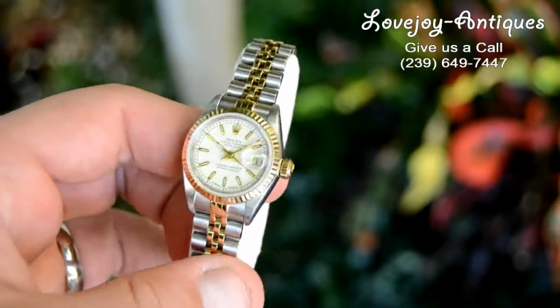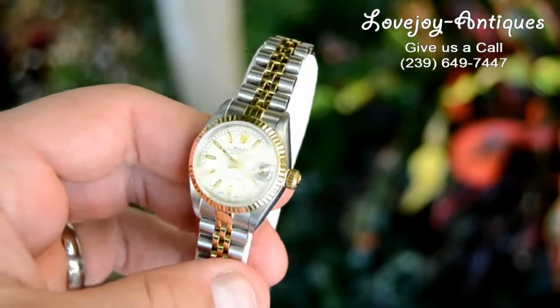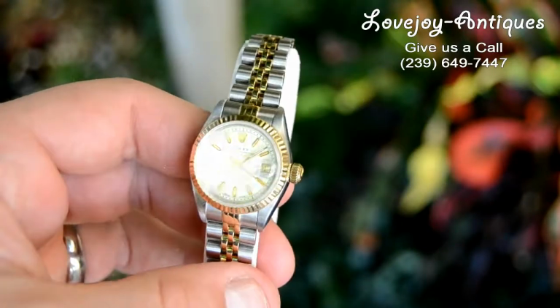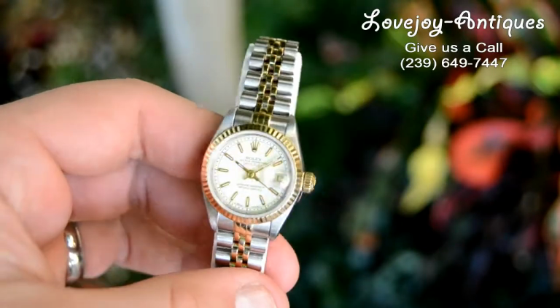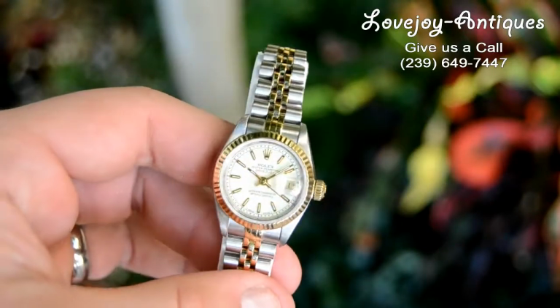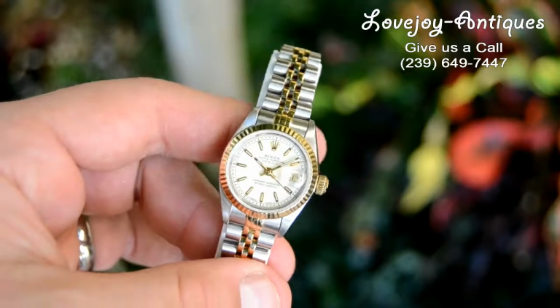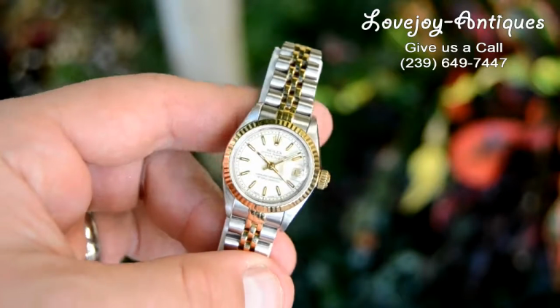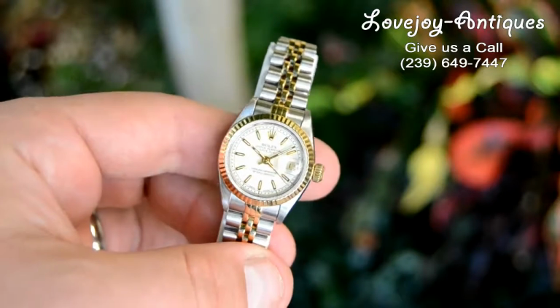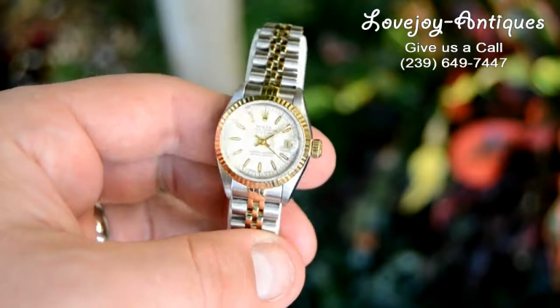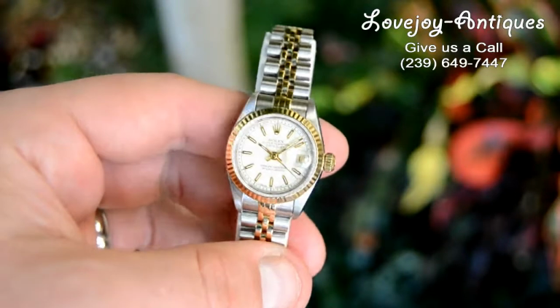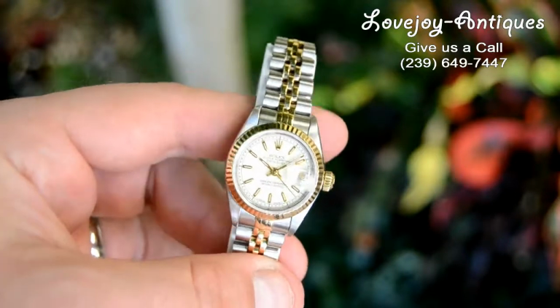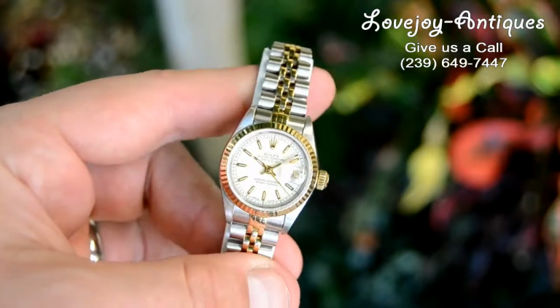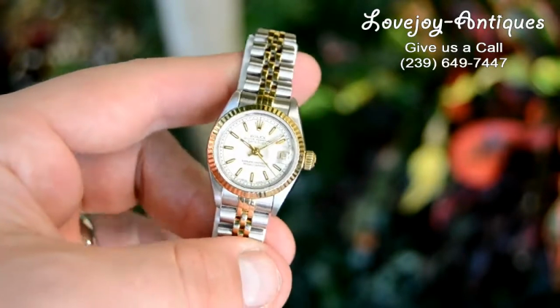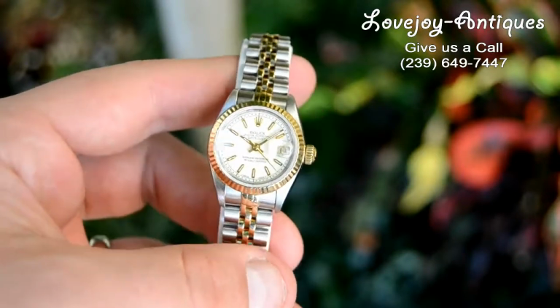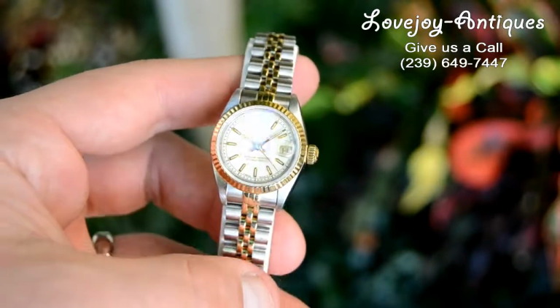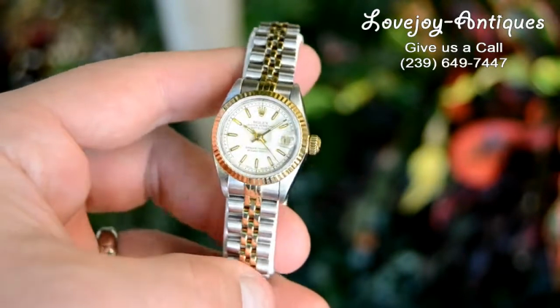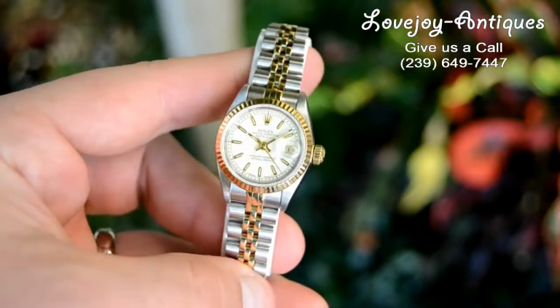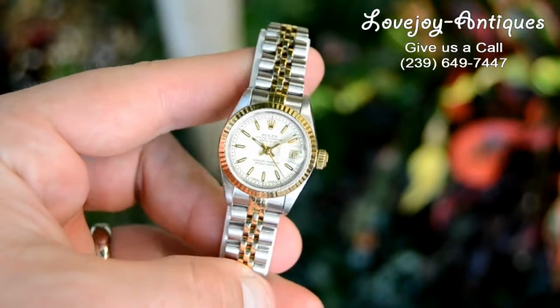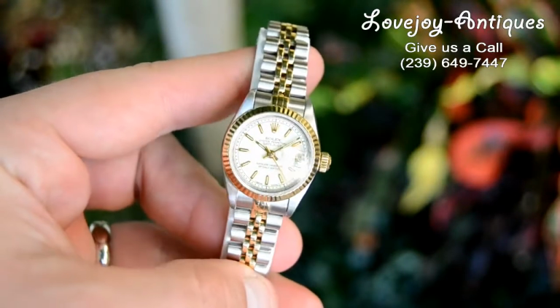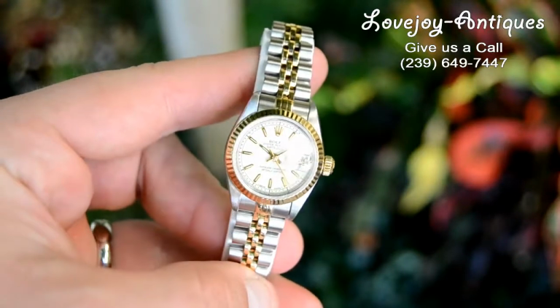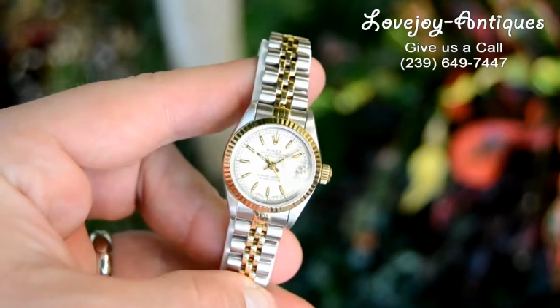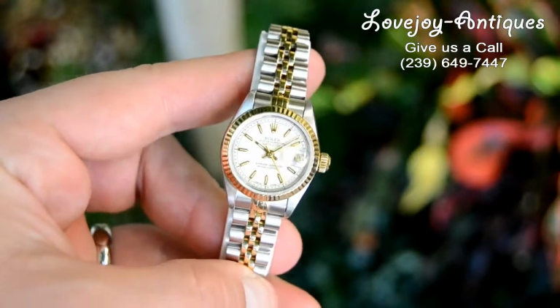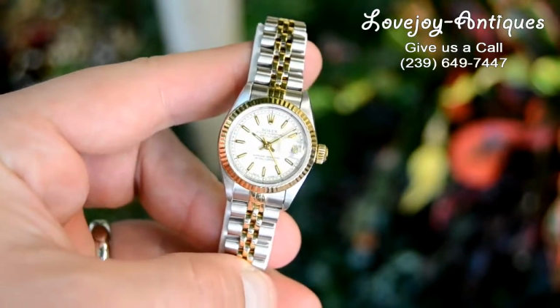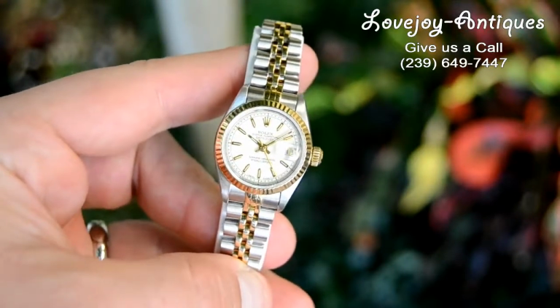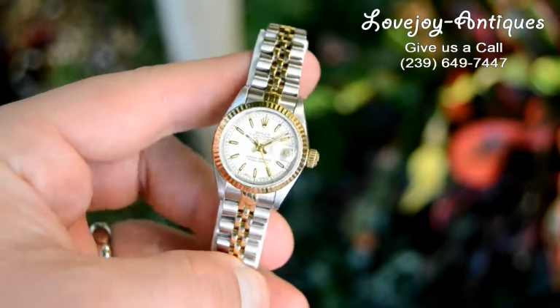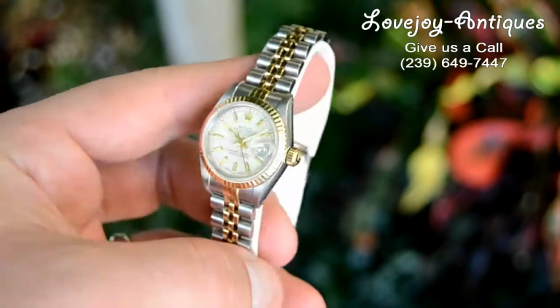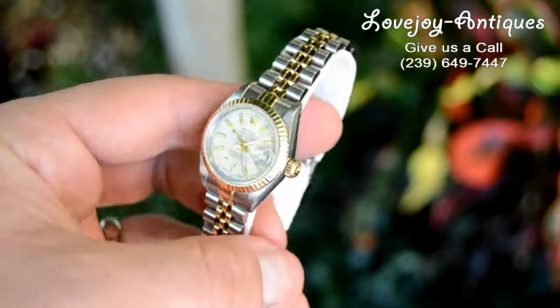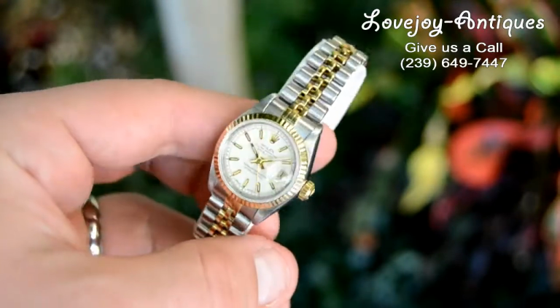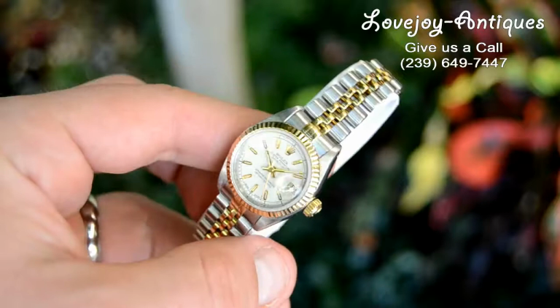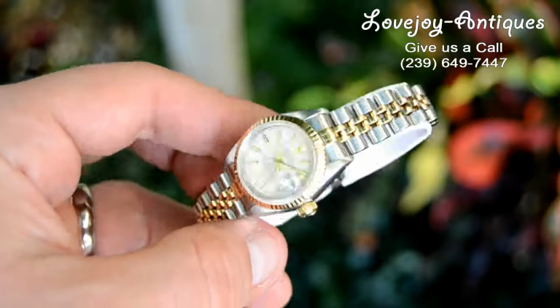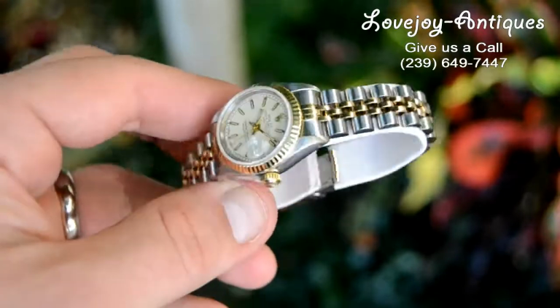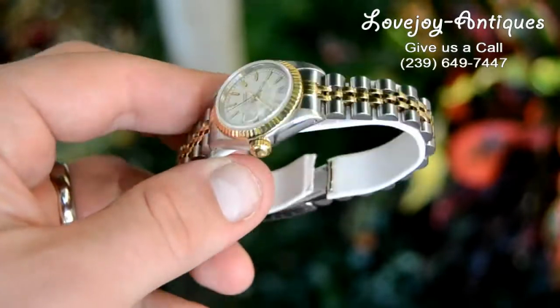It comes with a red Rolex box. No paperwork, but again guaranteed to be 100% authentic Rolex.